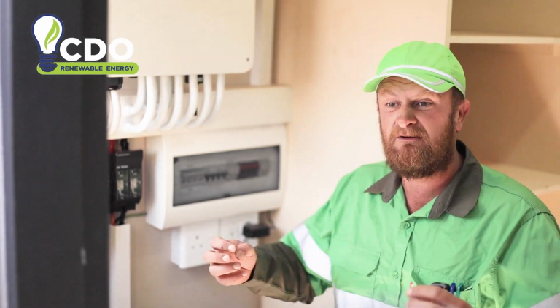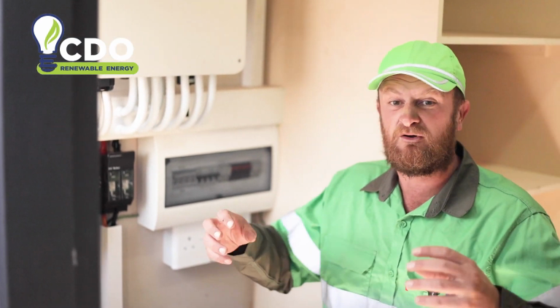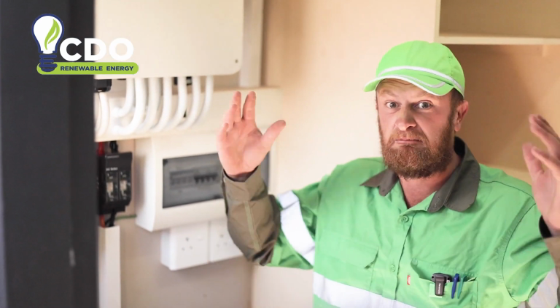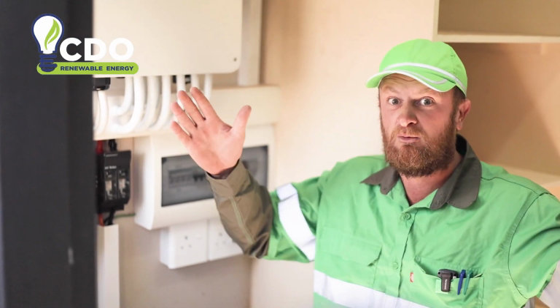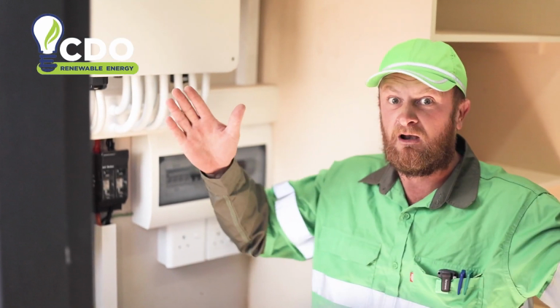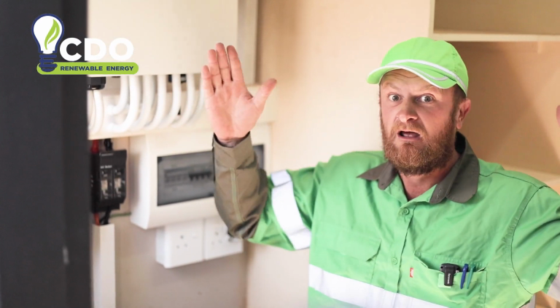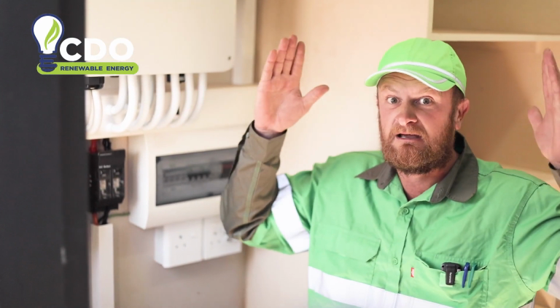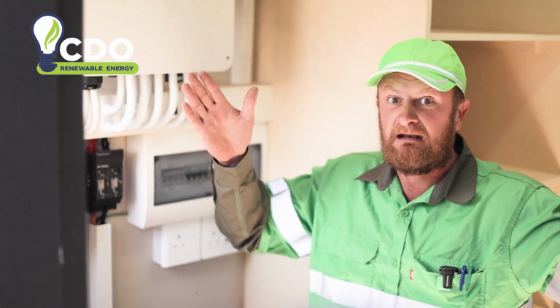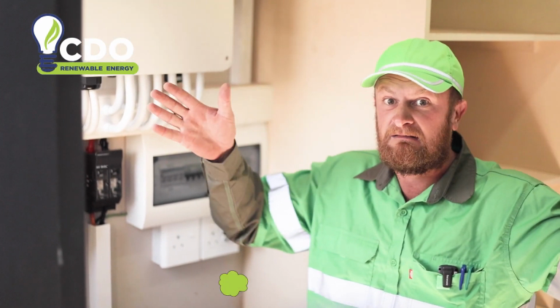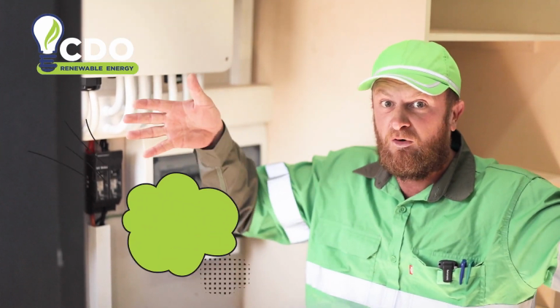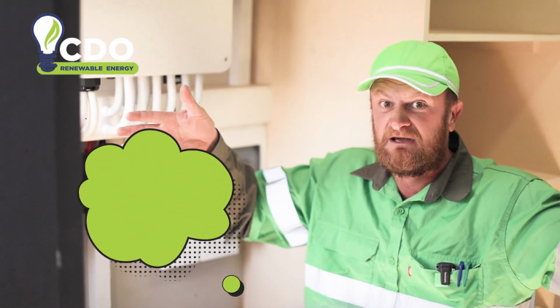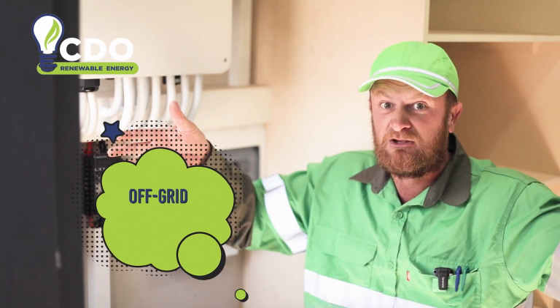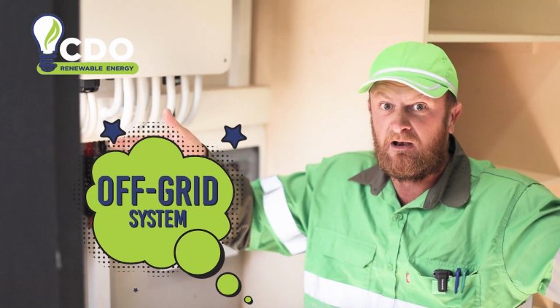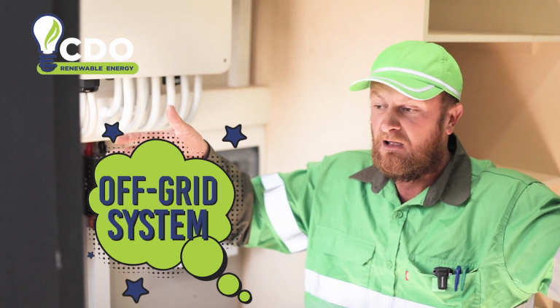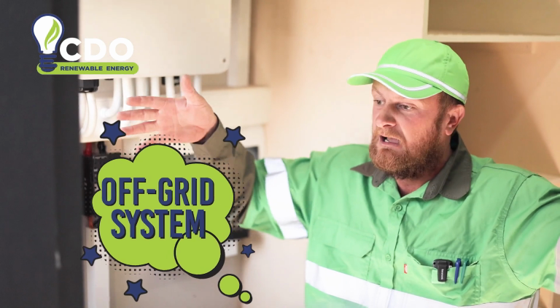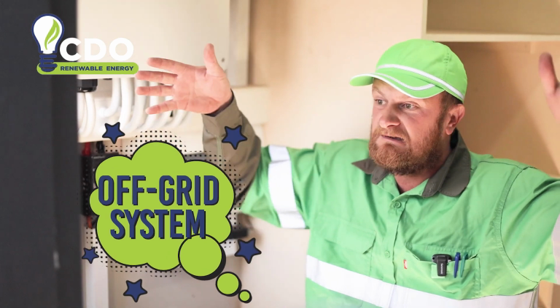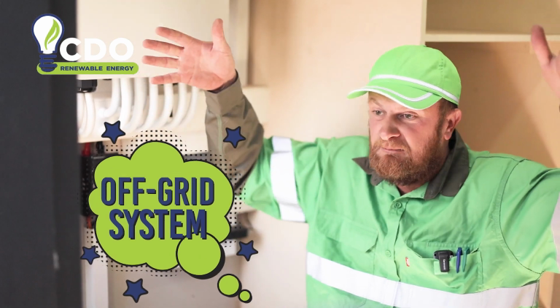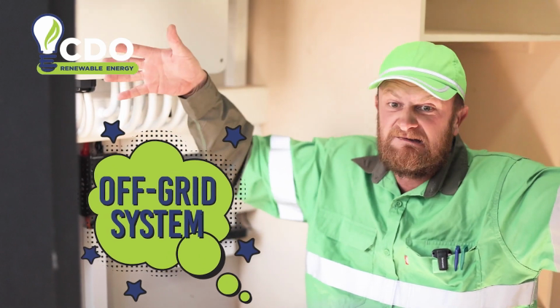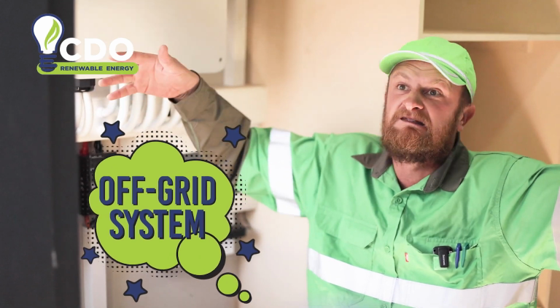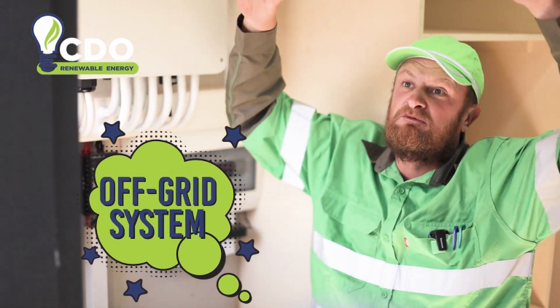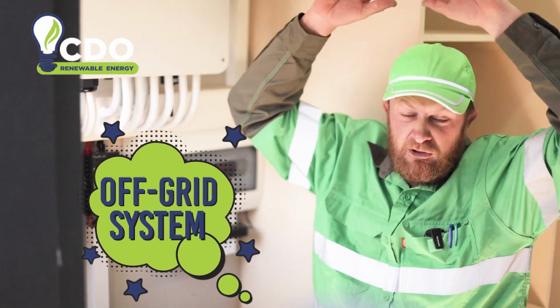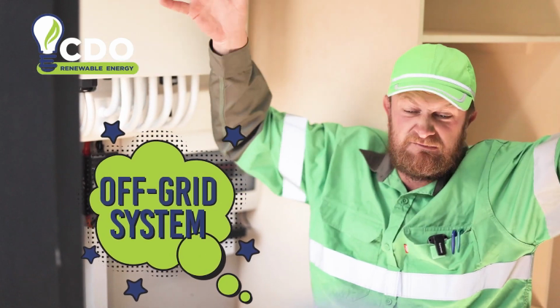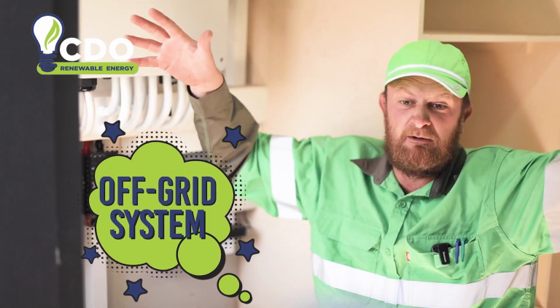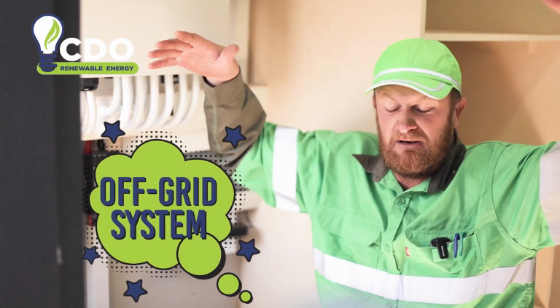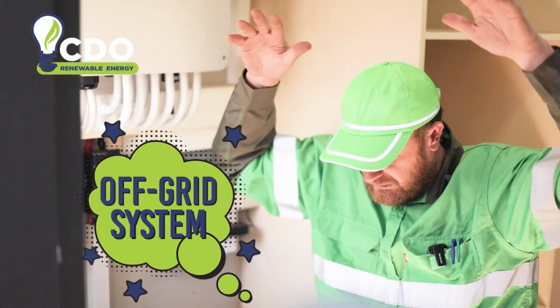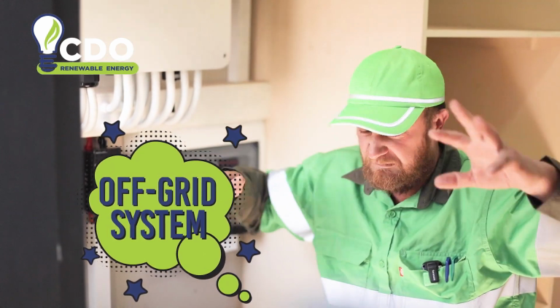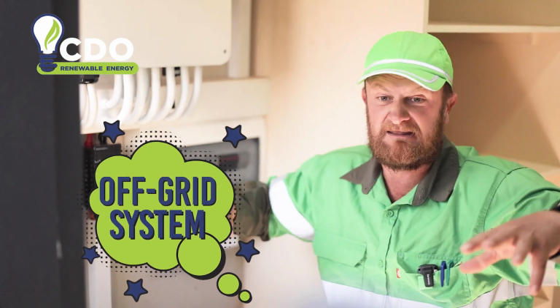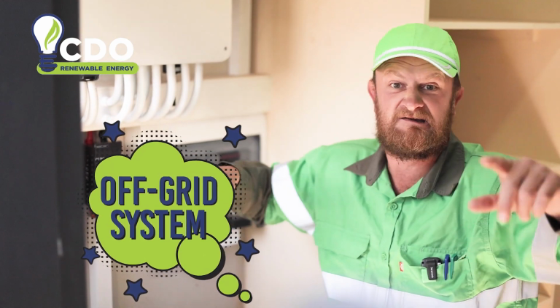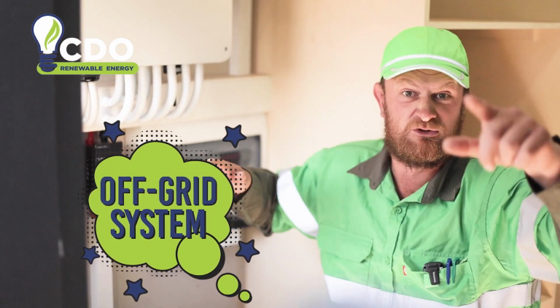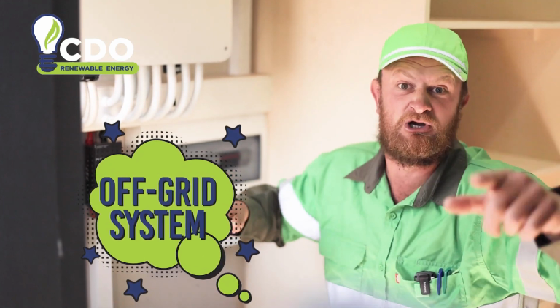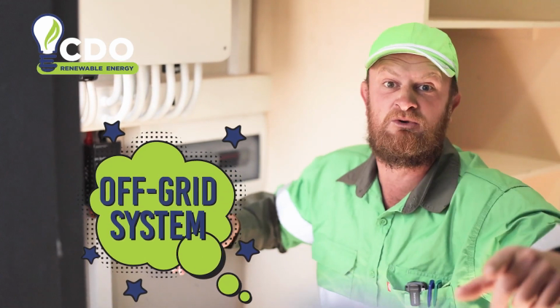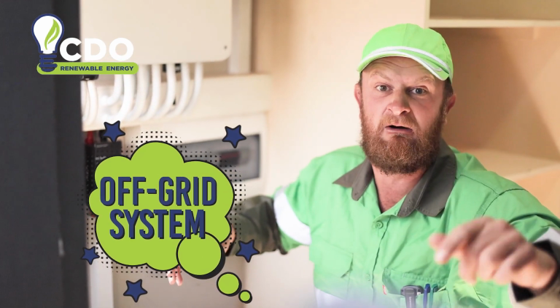Then we've got the big one — the off-grid system. It is a big system with a lot of solar panels and a lot of batteries, and we'll show you now.